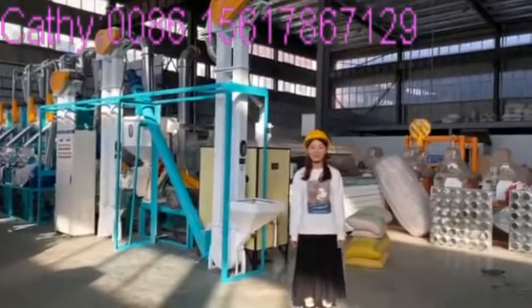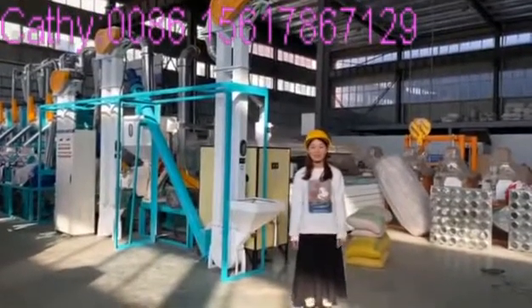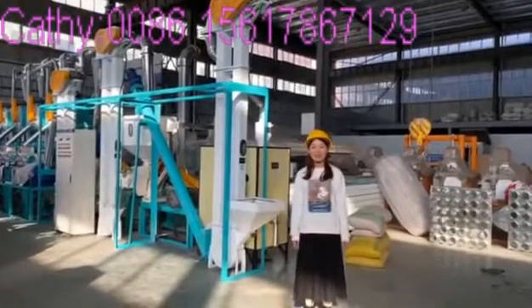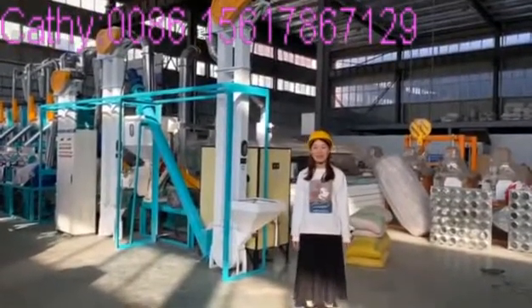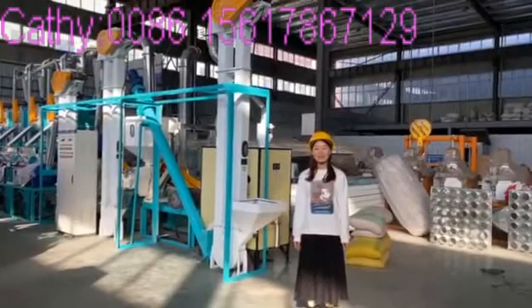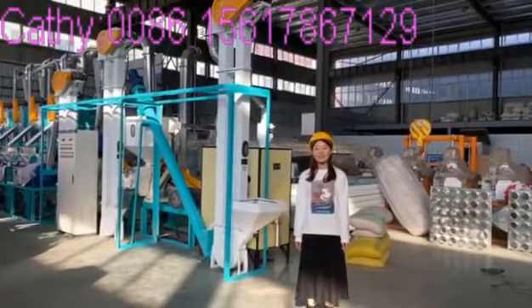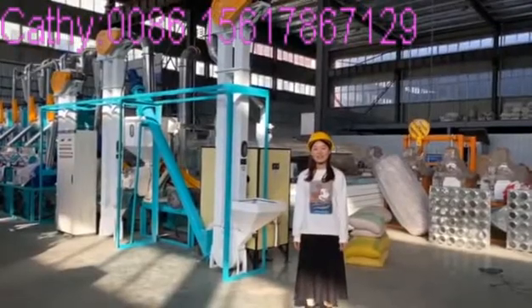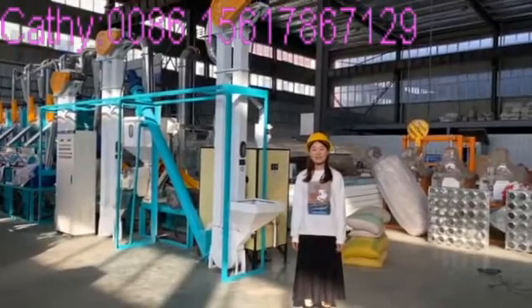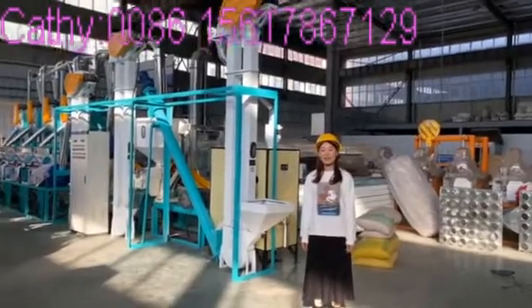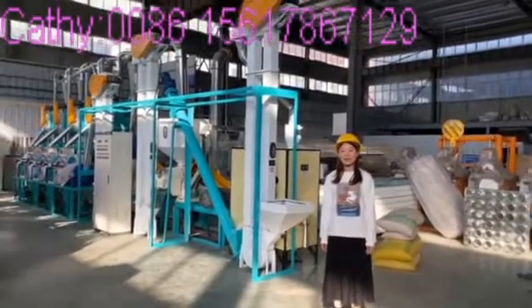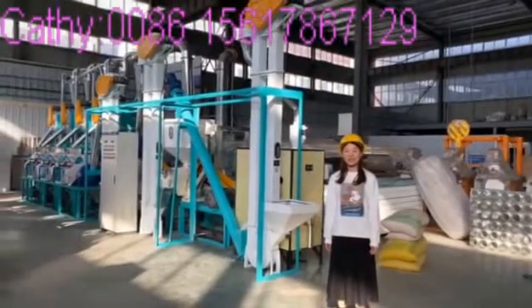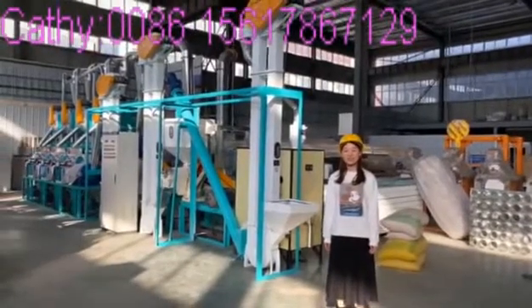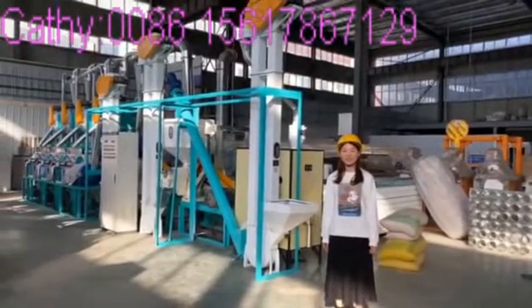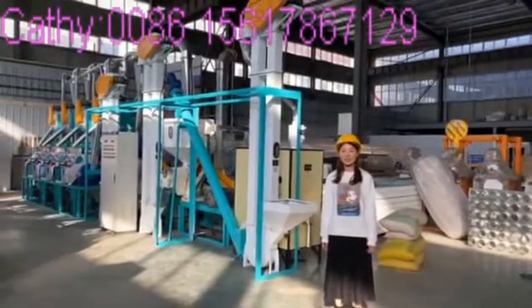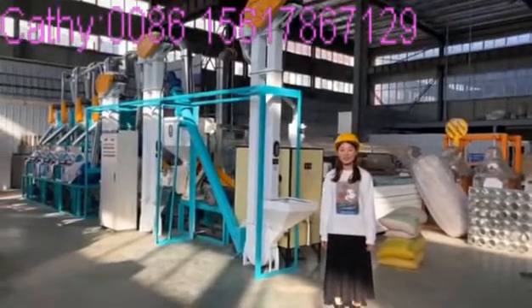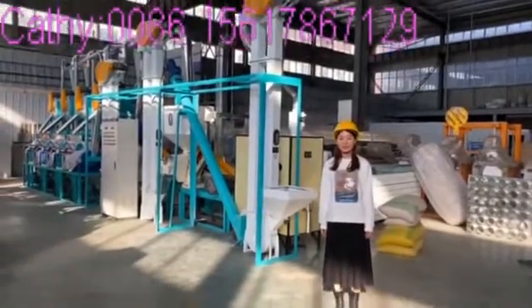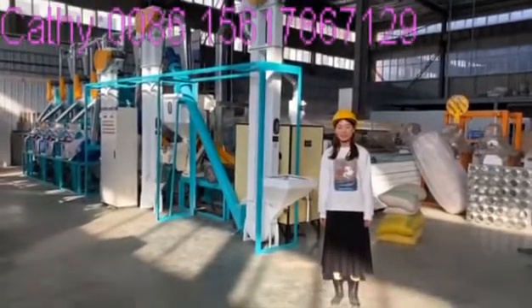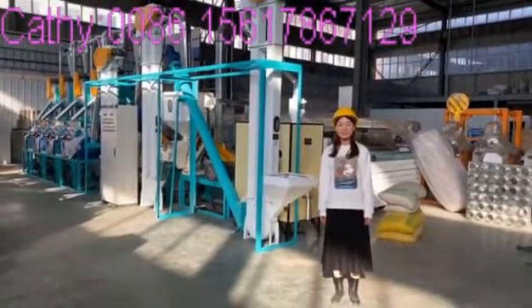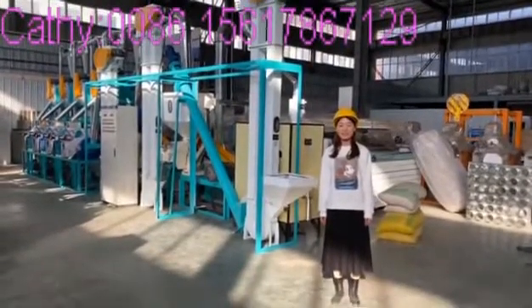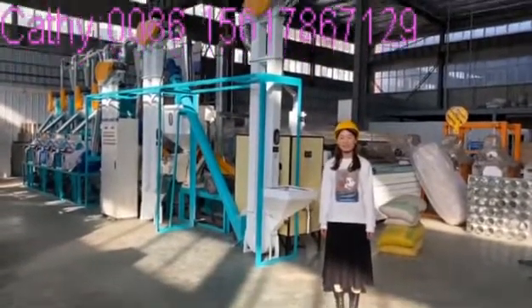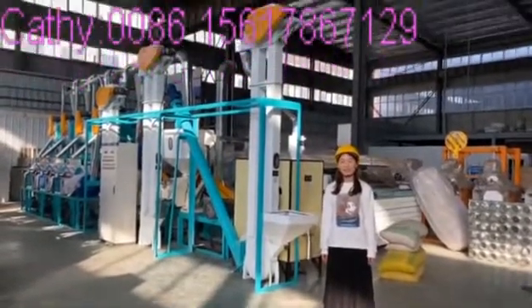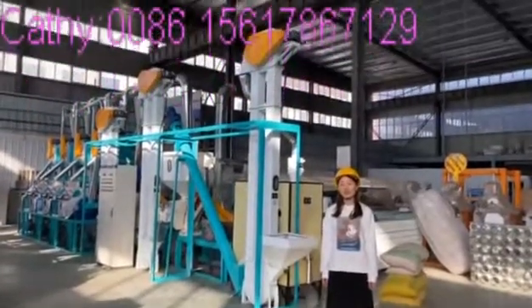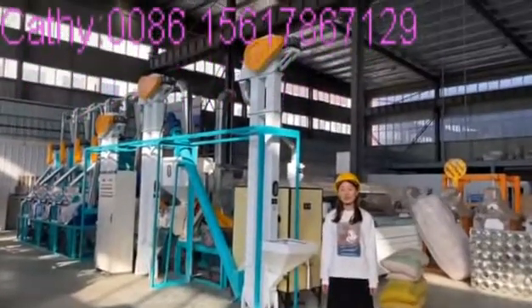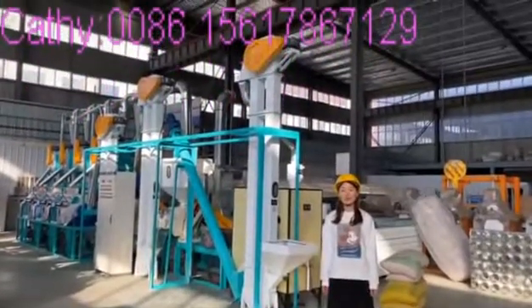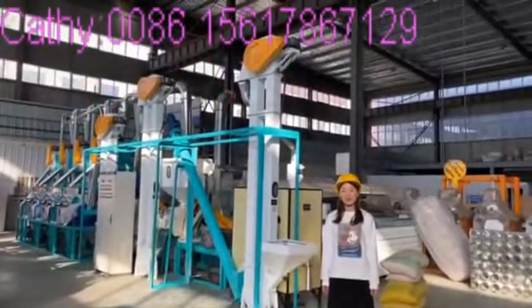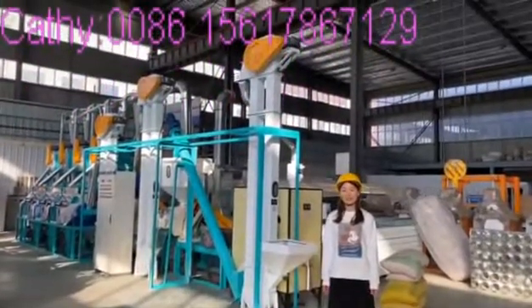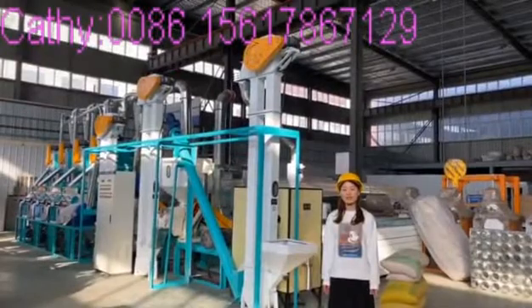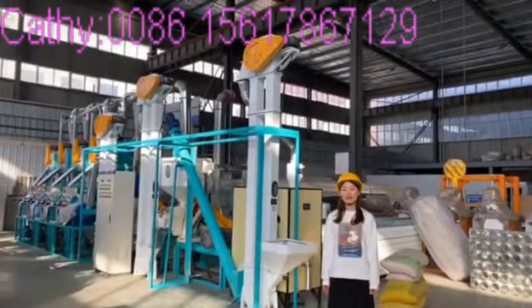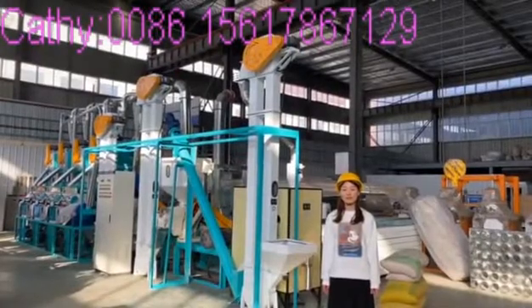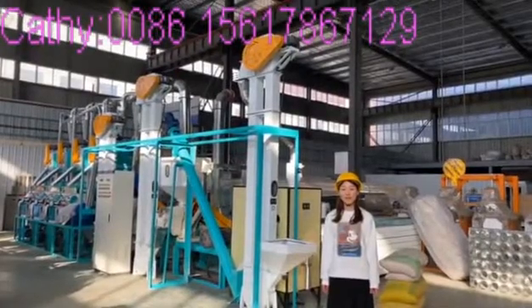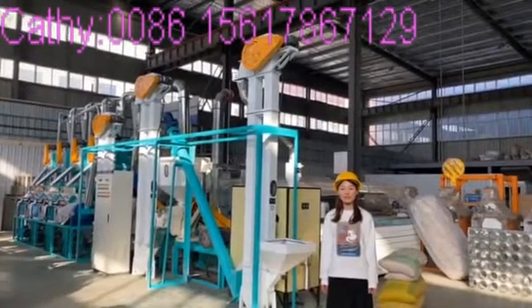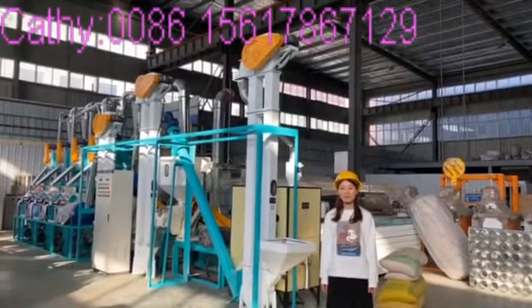Hello, this is Cassie from Henan-Cheng. Today, let me introduce the 15-ton maize milling machine.